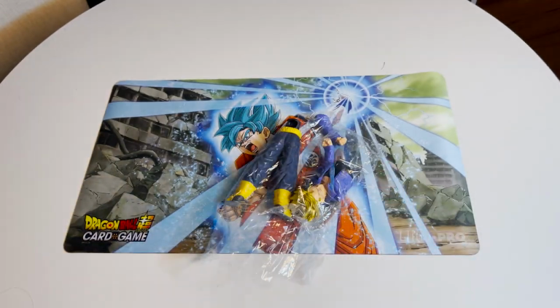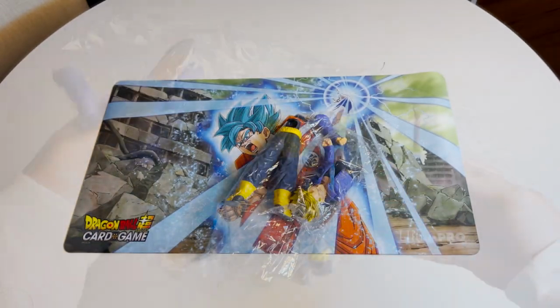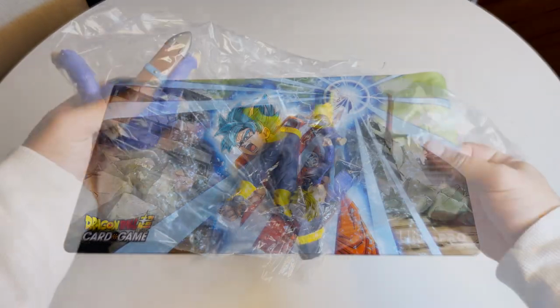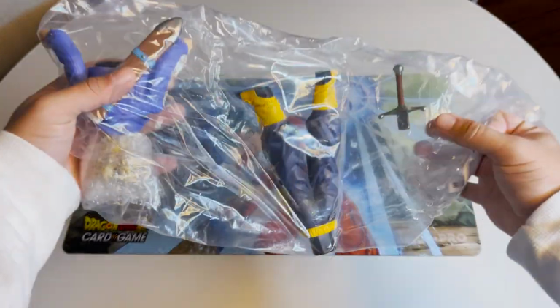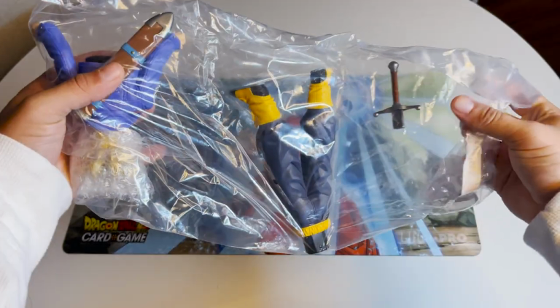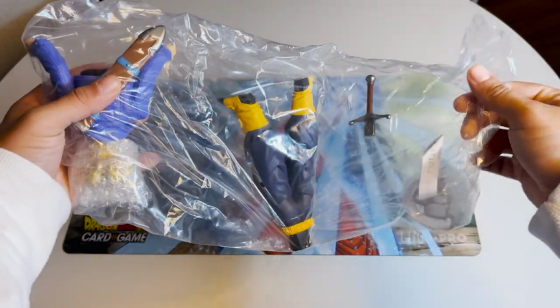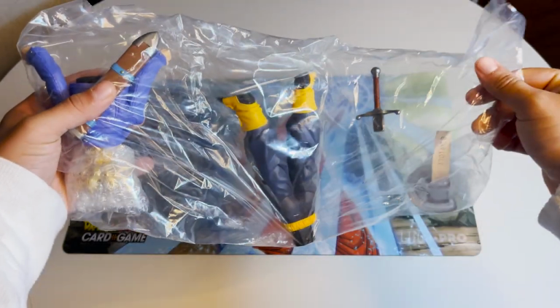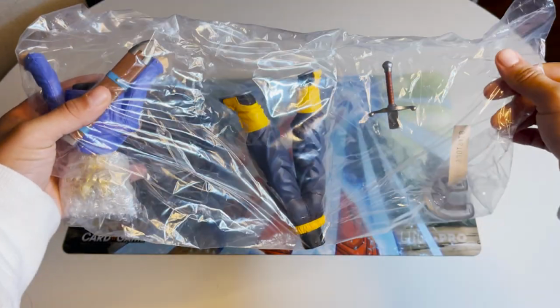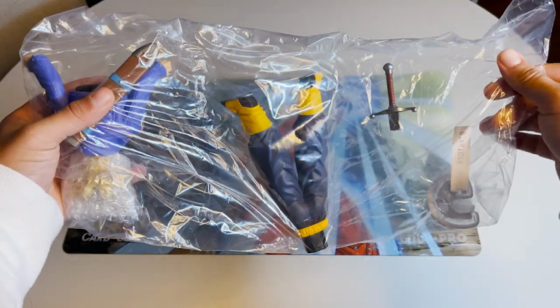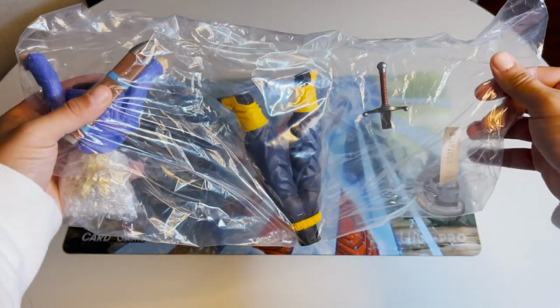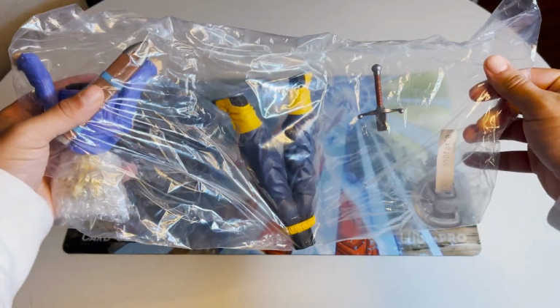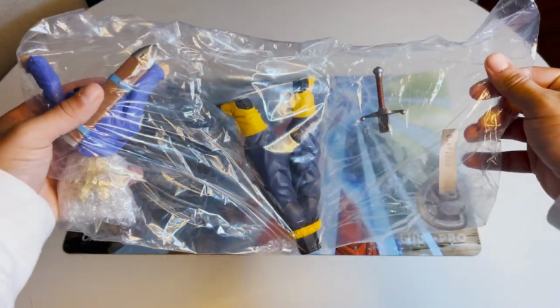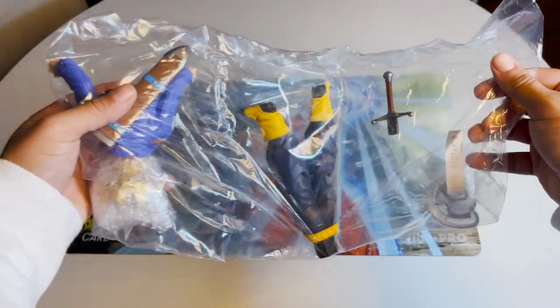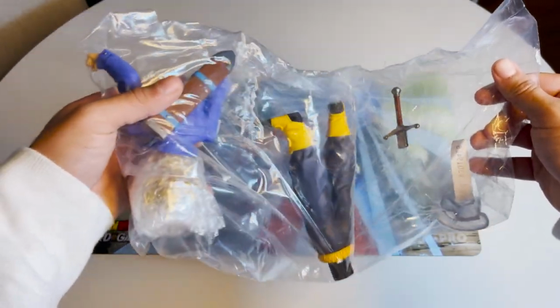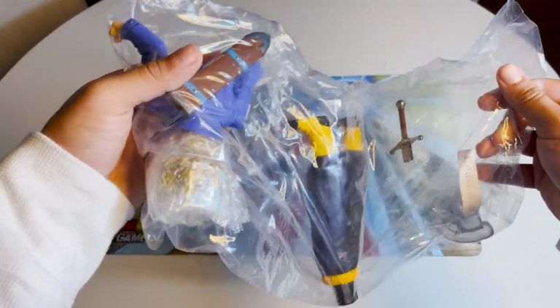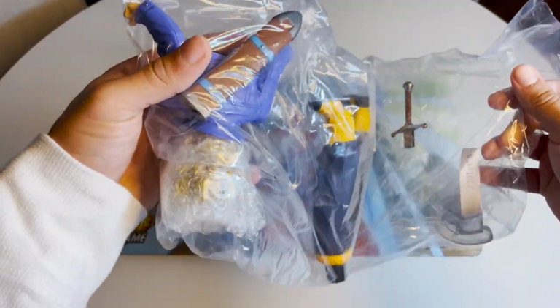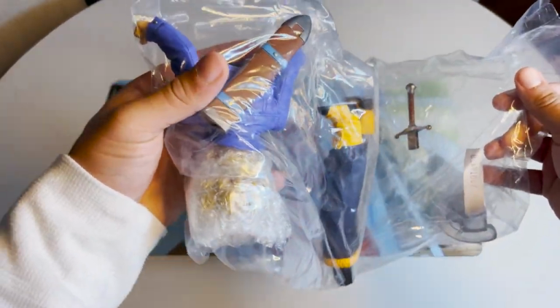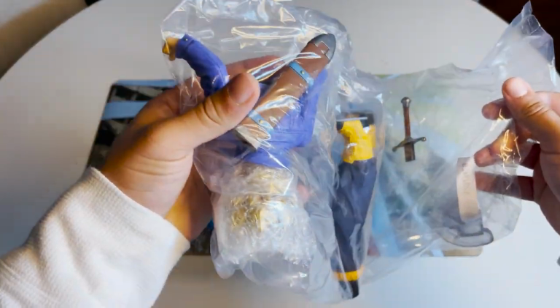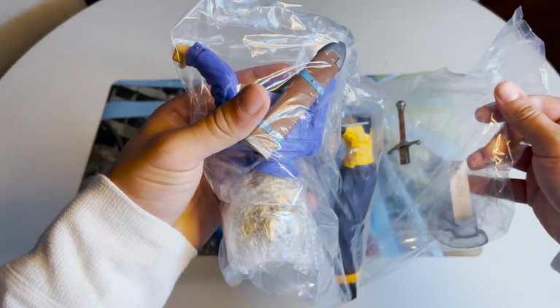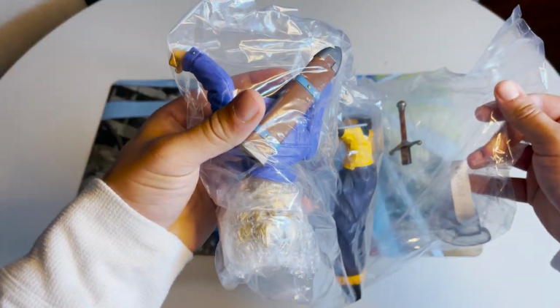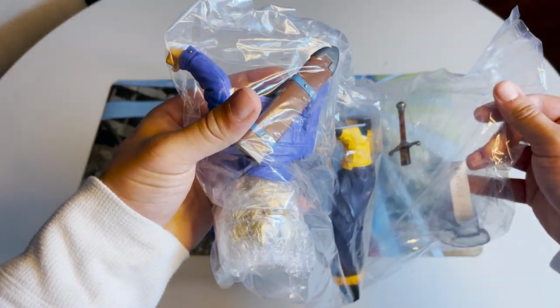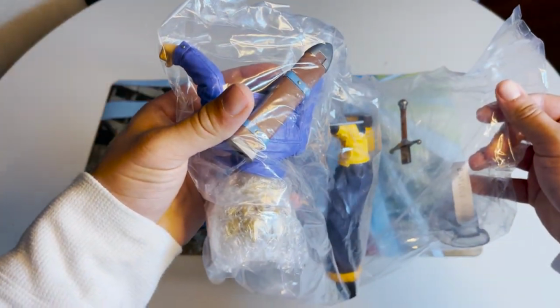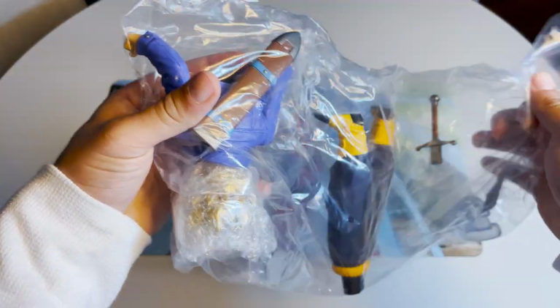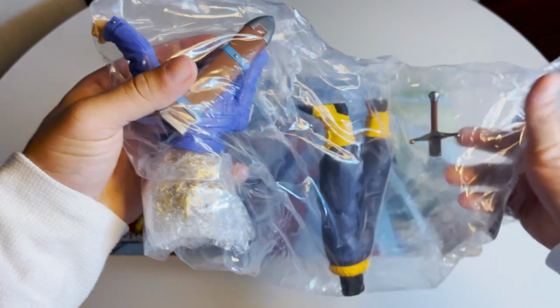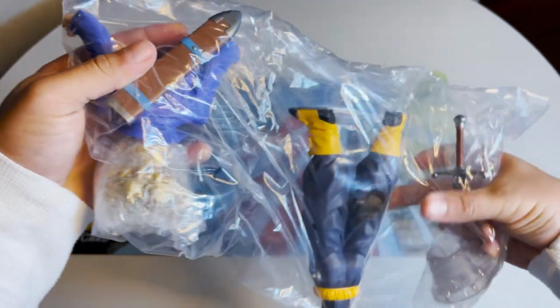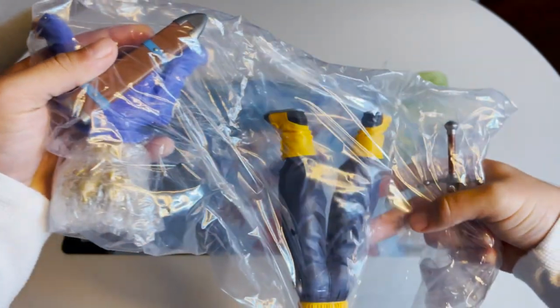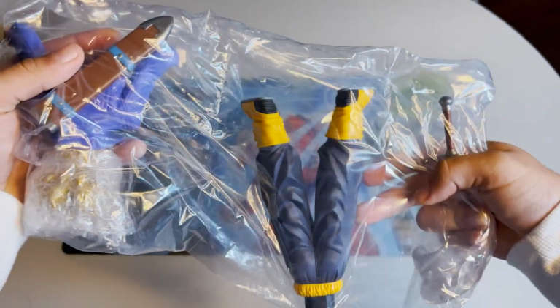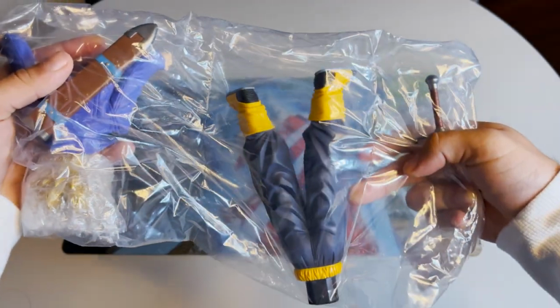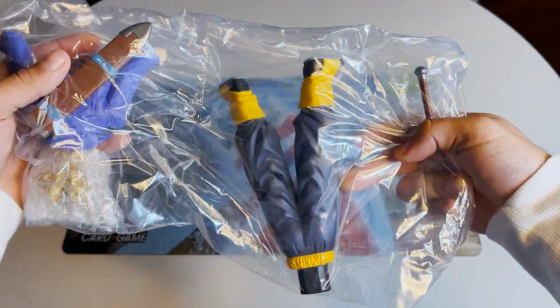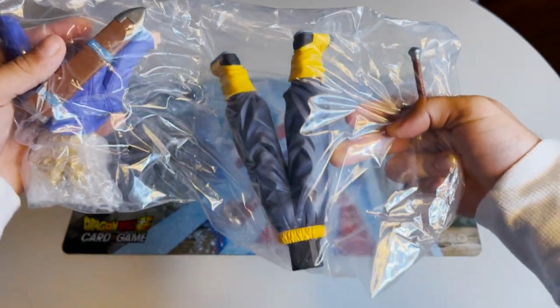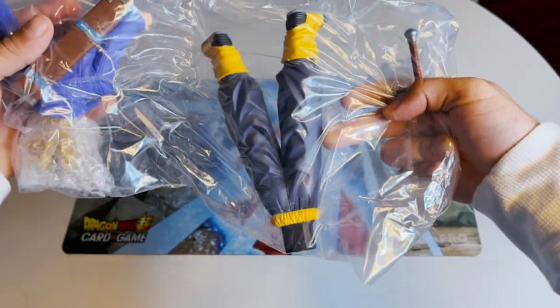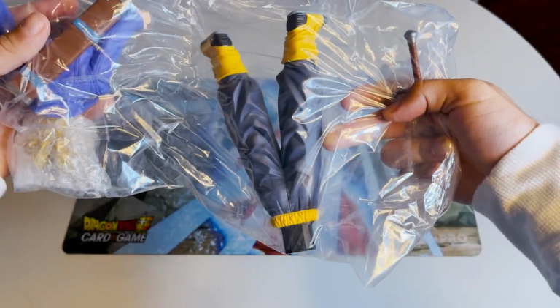The real Trunks has his pieces sectioned off, is completely sealed, and has his hair protected.